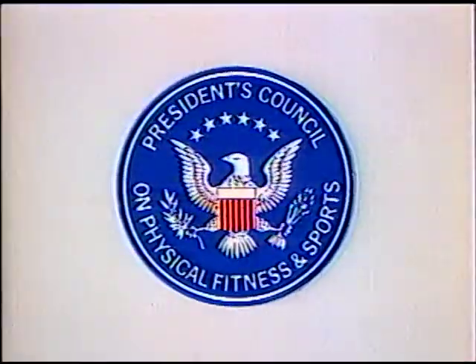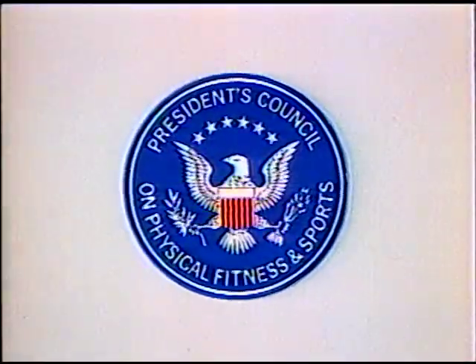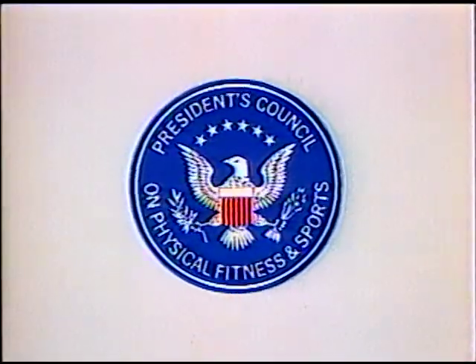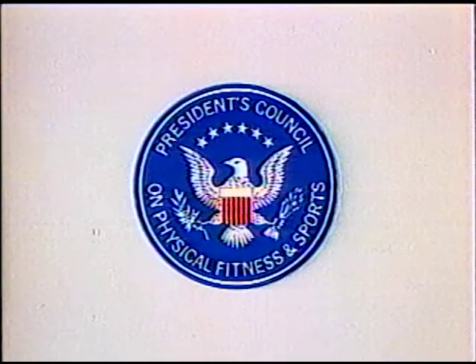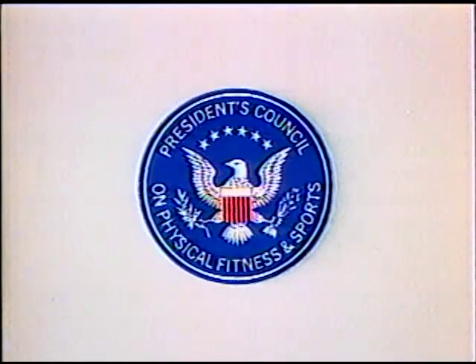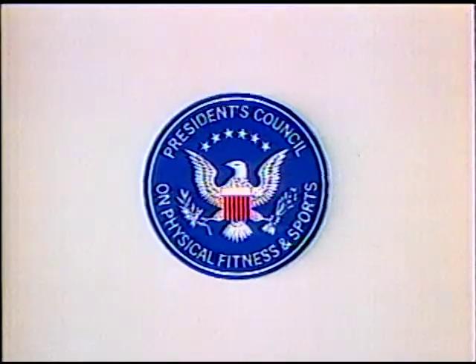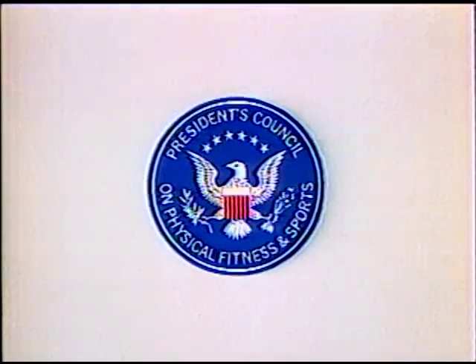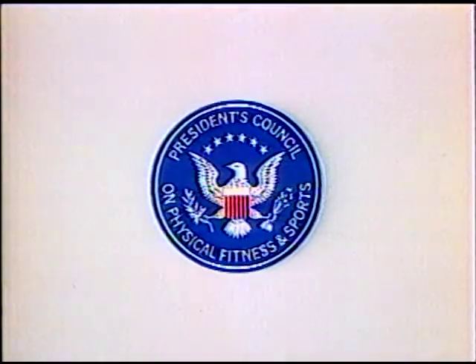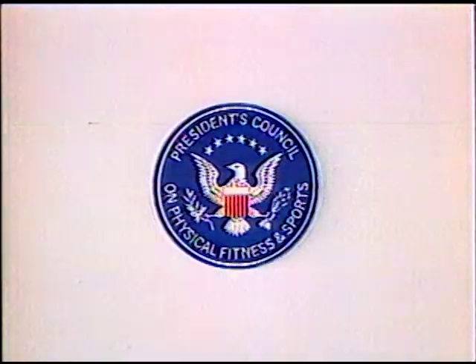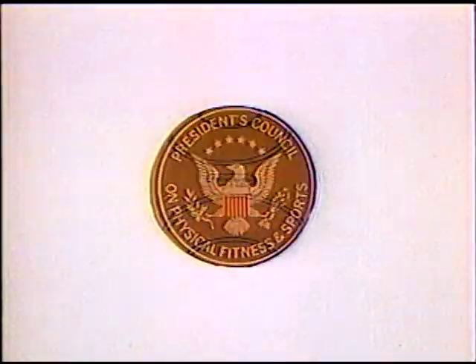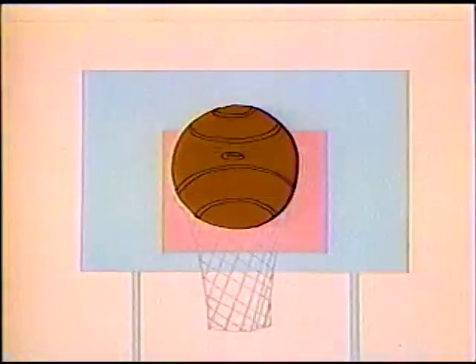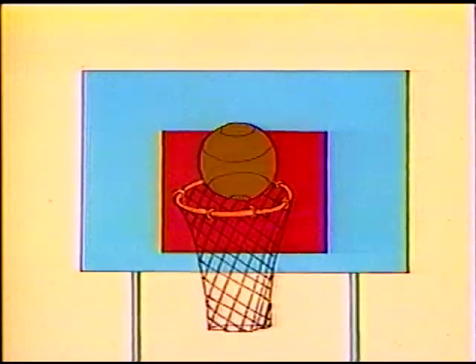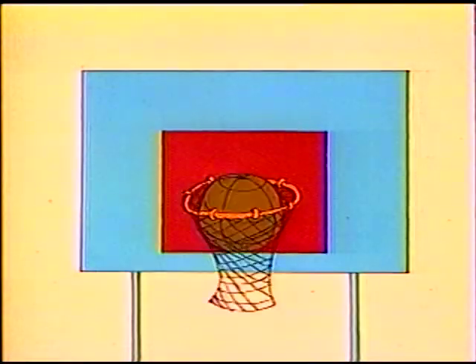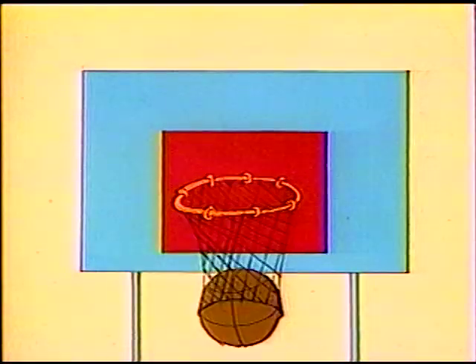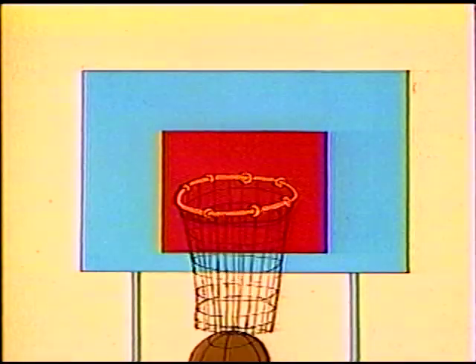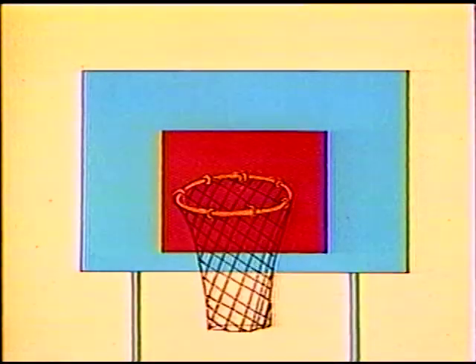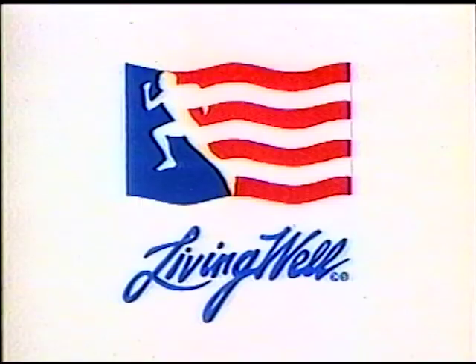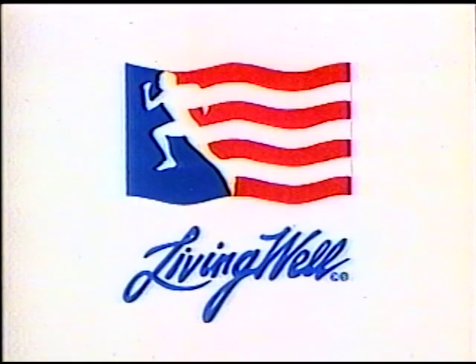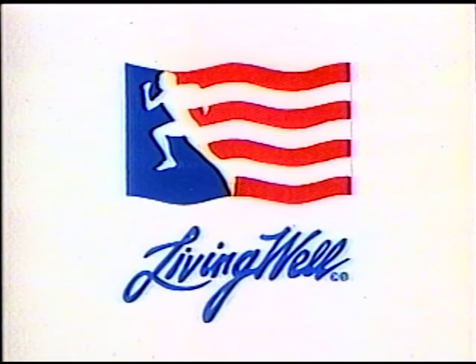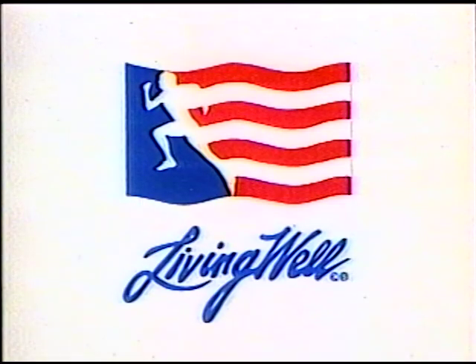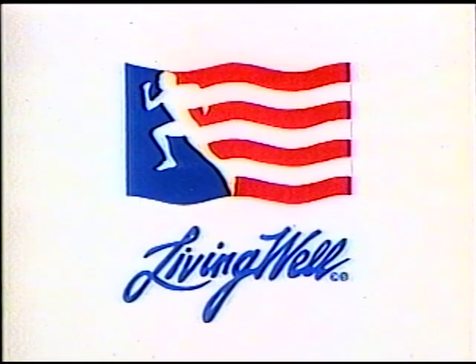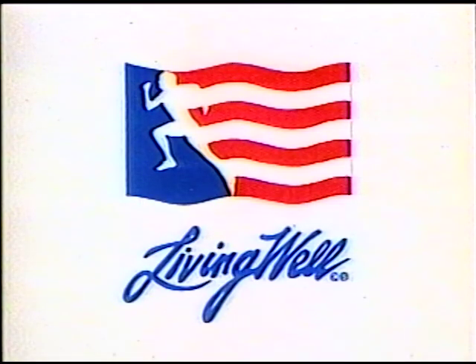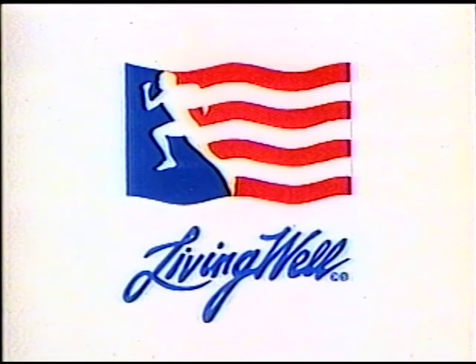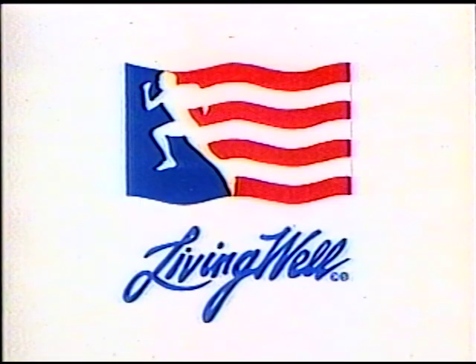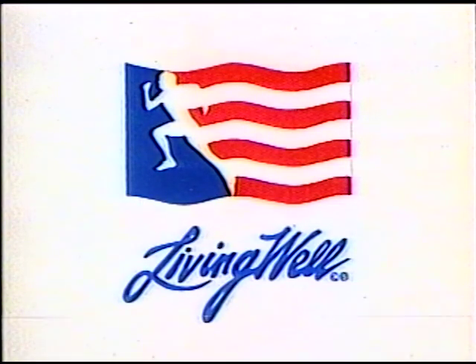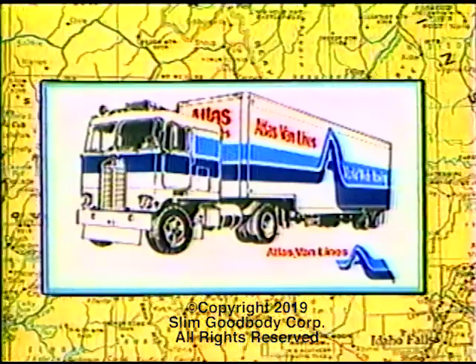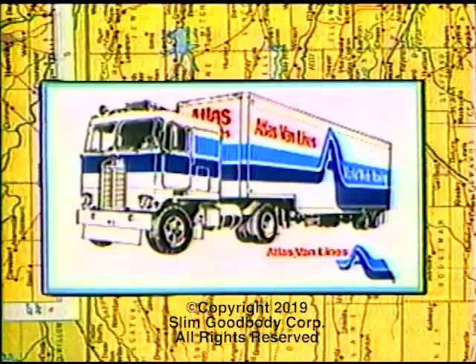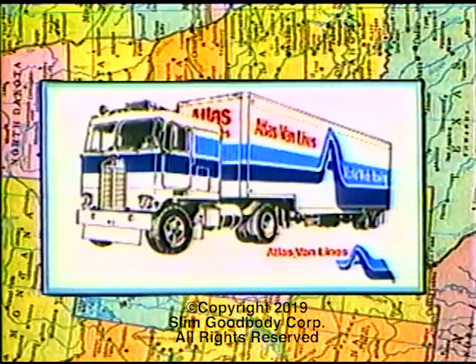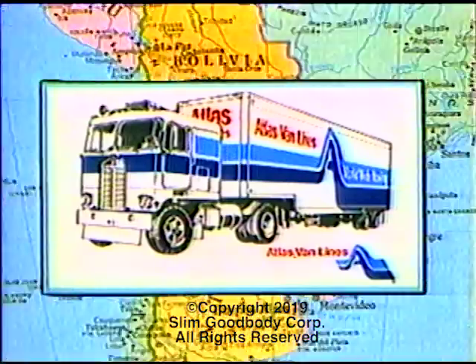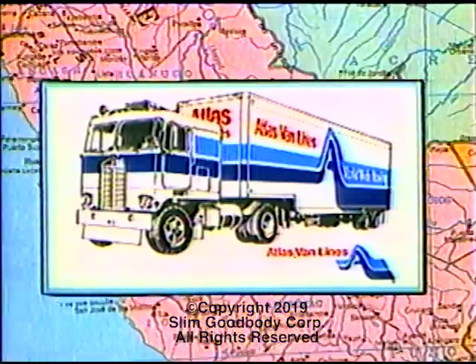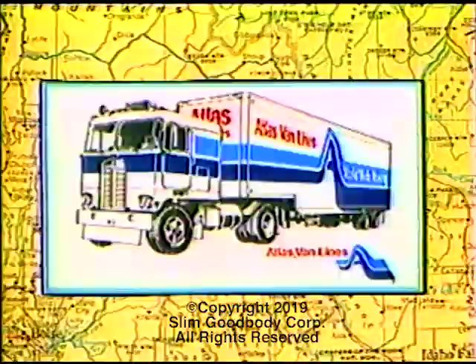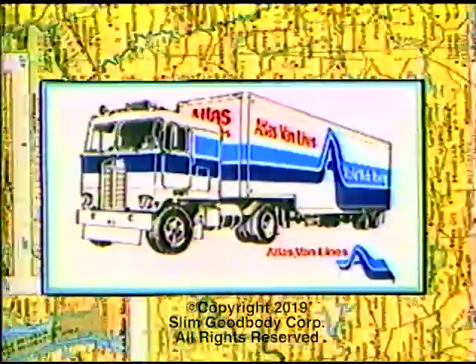Developed in cooperation with the President's Council on Physical Fitness and Sports. Underwritten by Living Well and Atlas Van Lines.